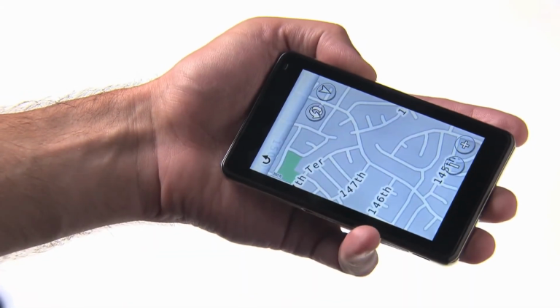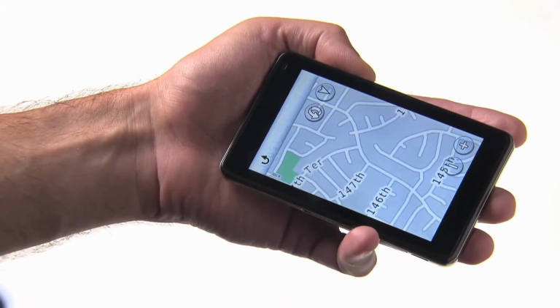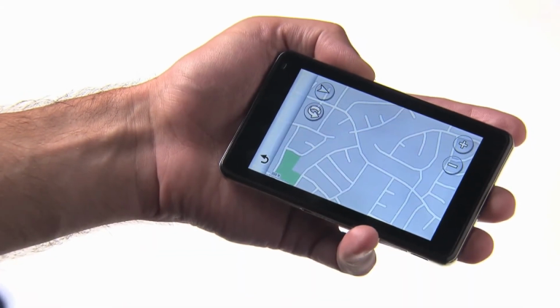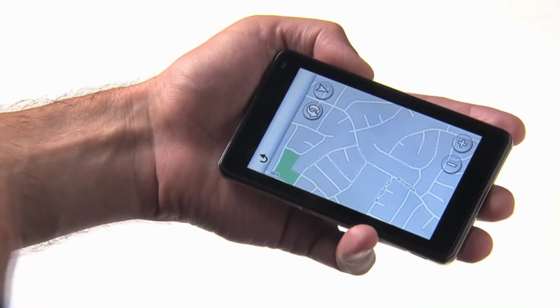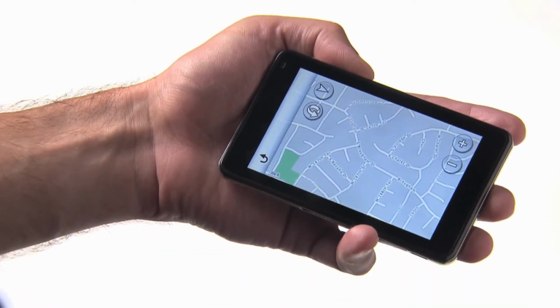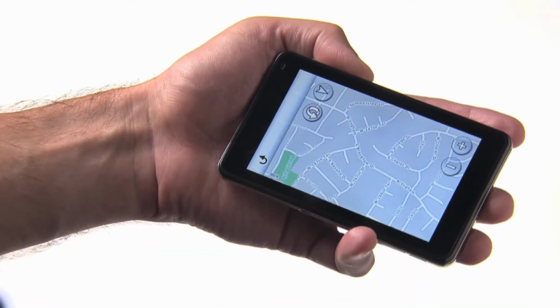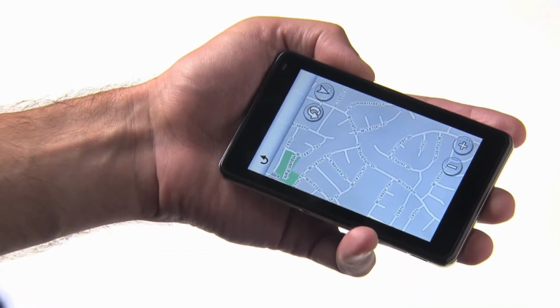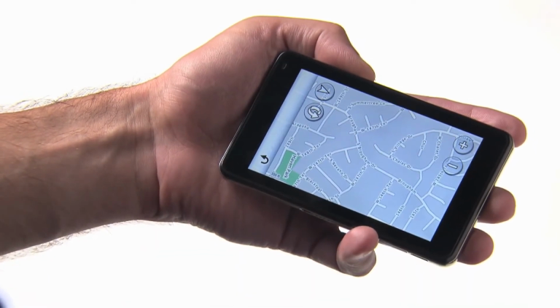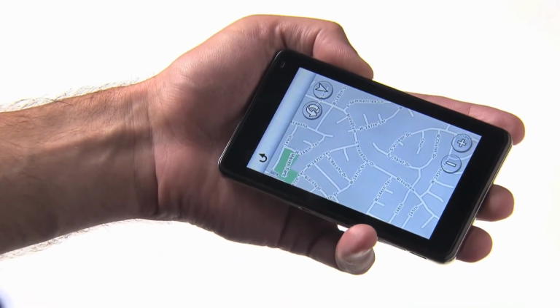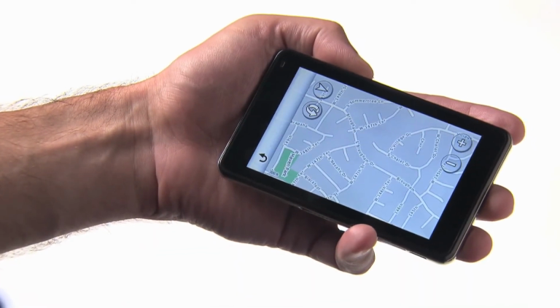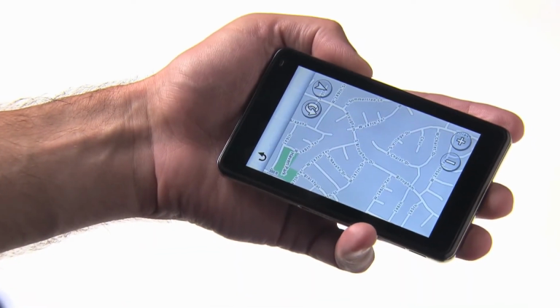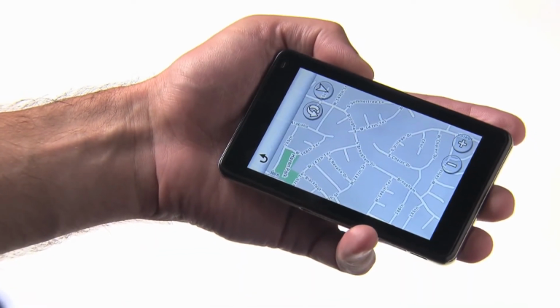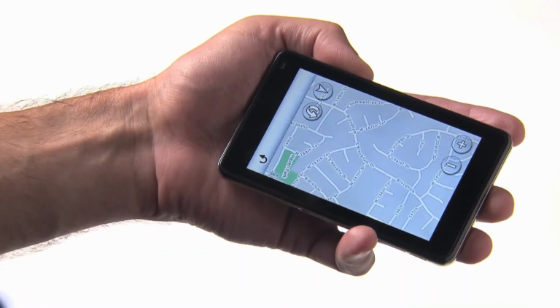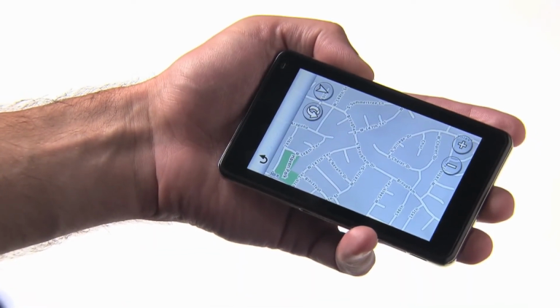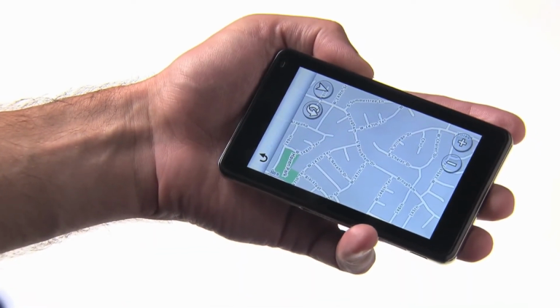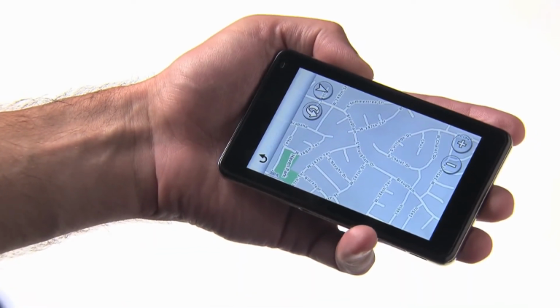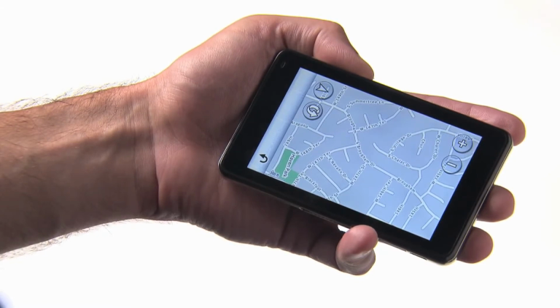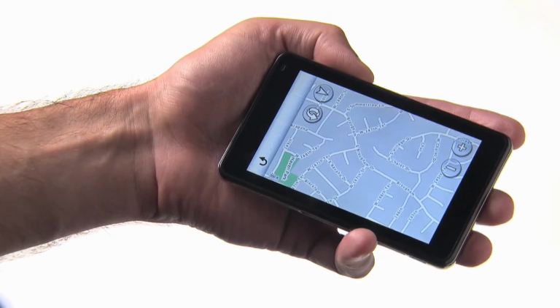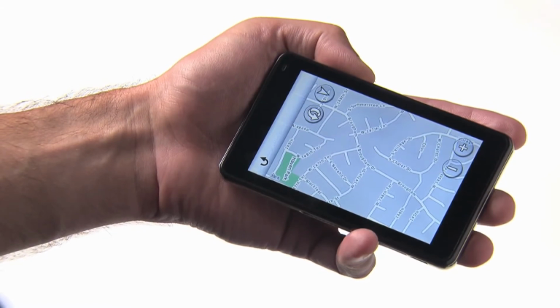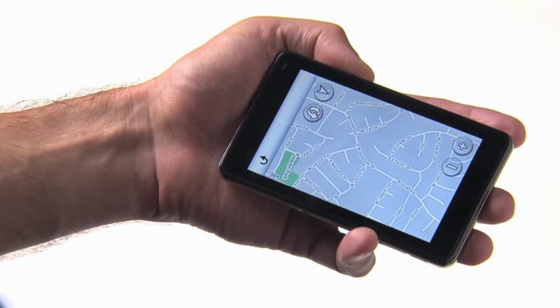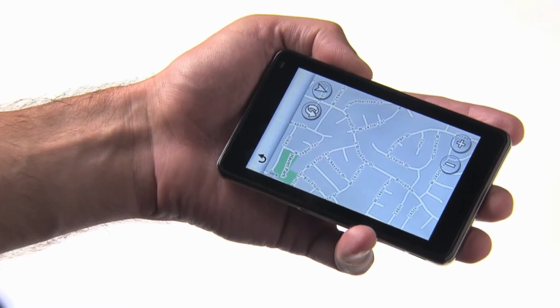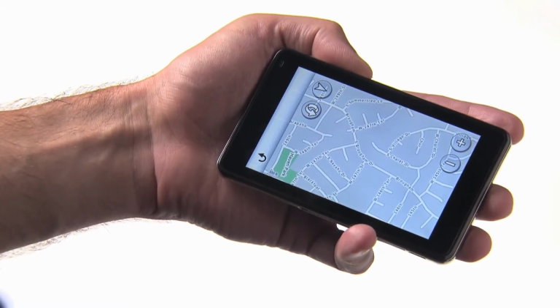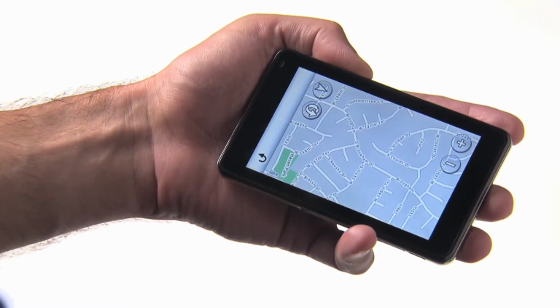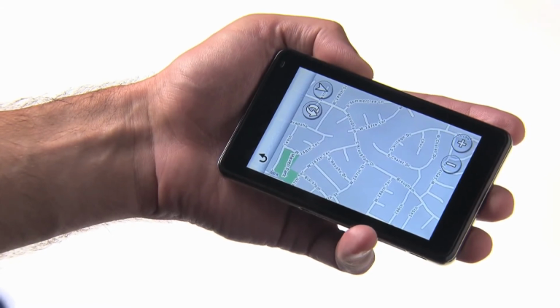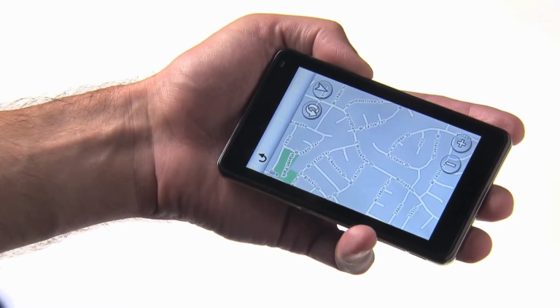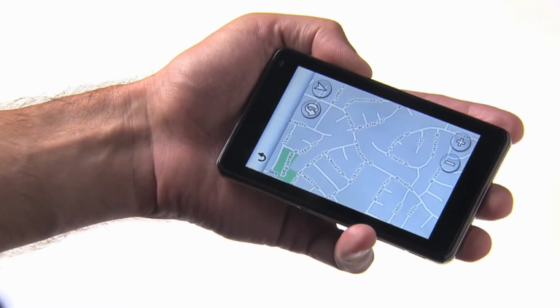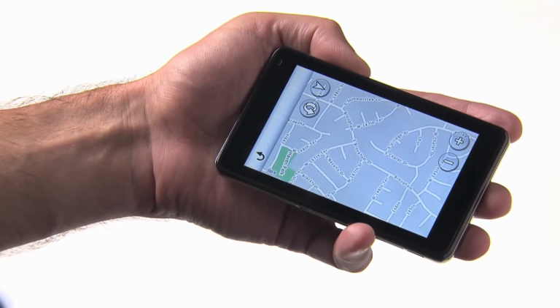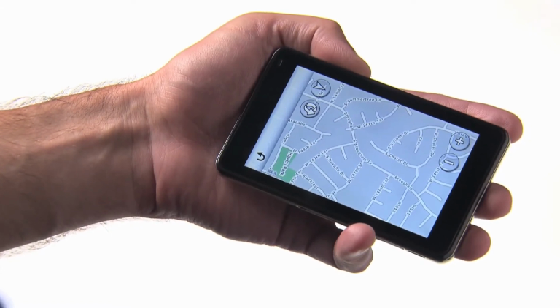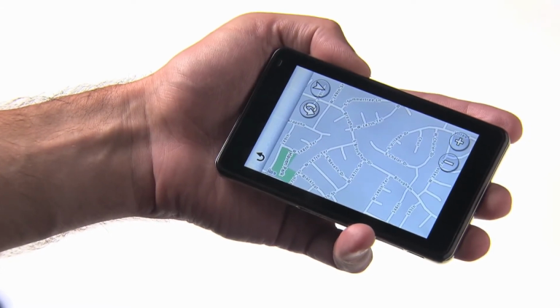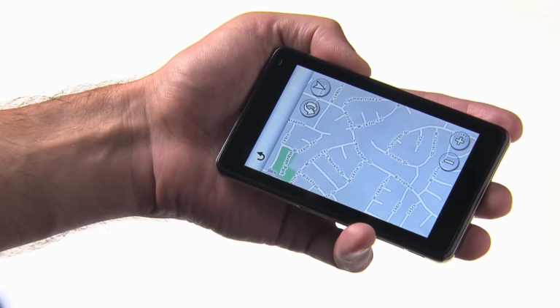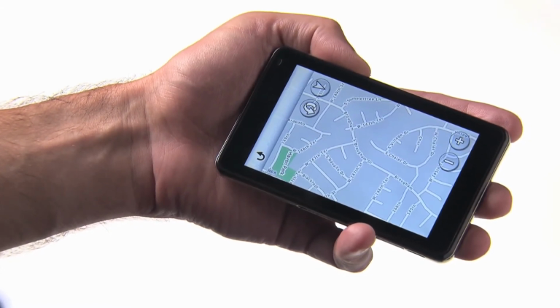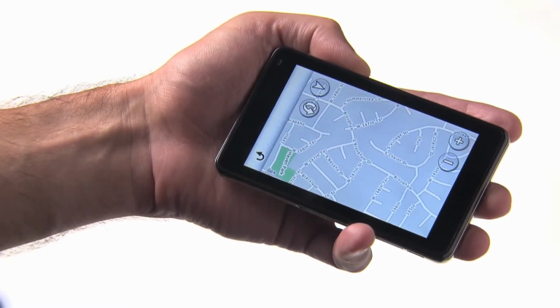All of these features and more are available thanks to the Garmin Nuvi 3700 series multi-touch display.